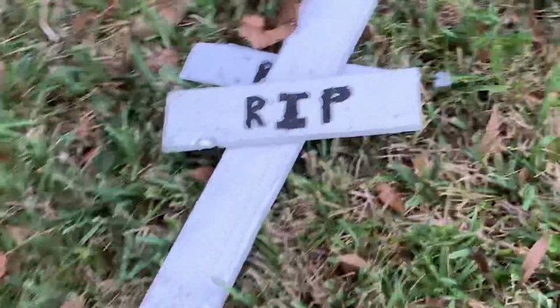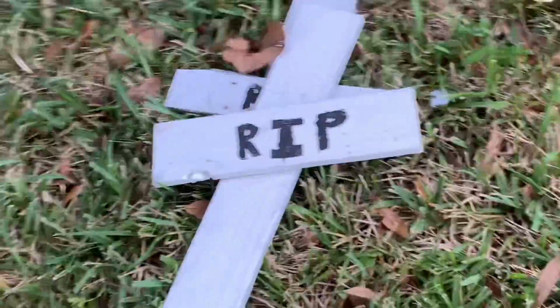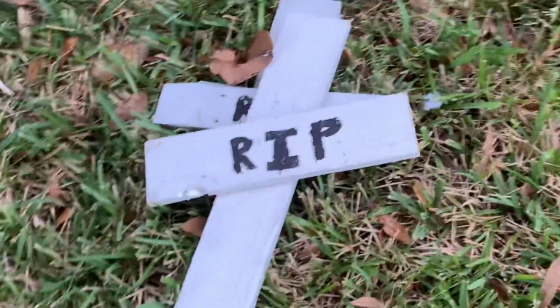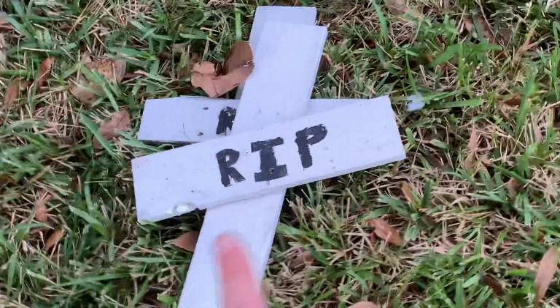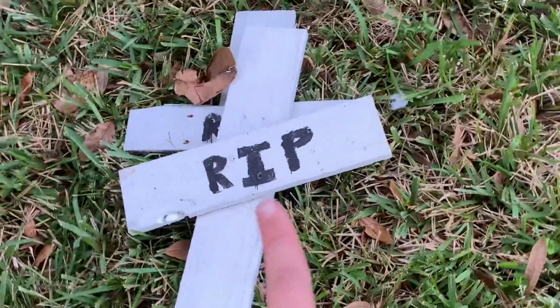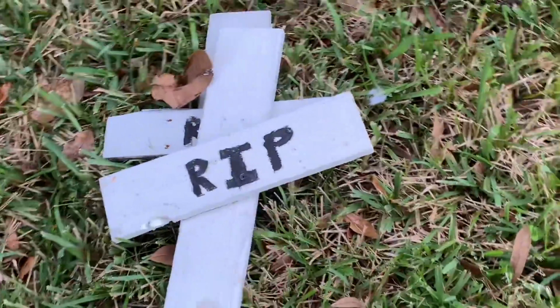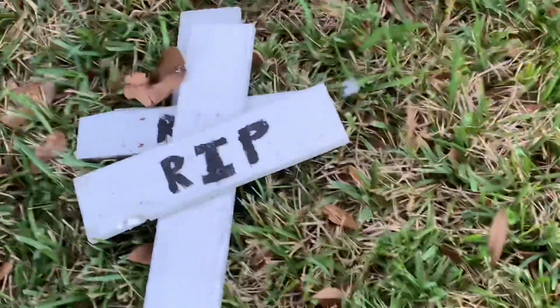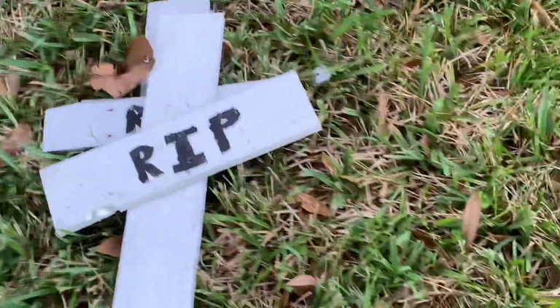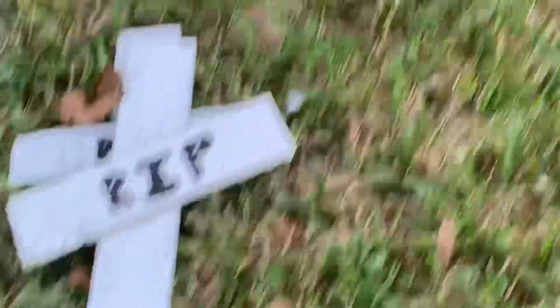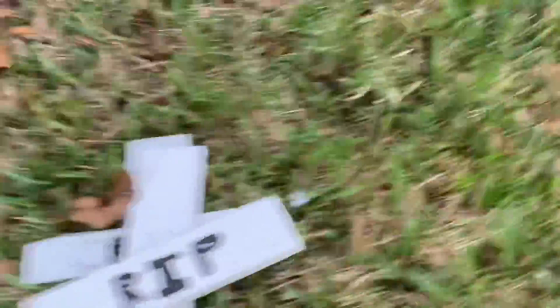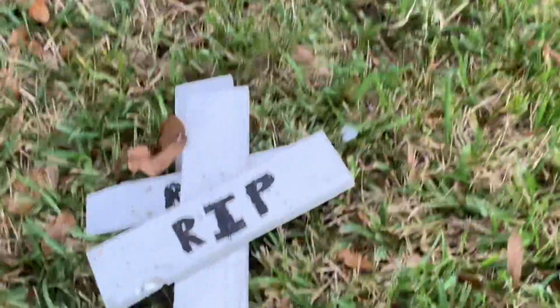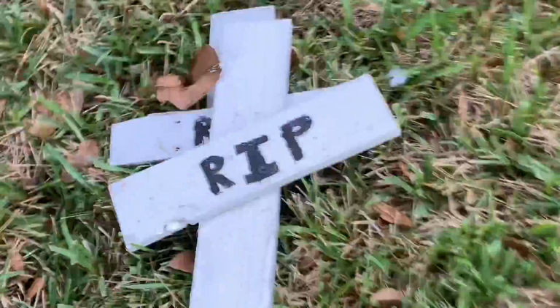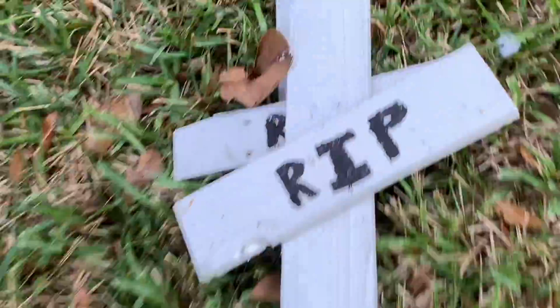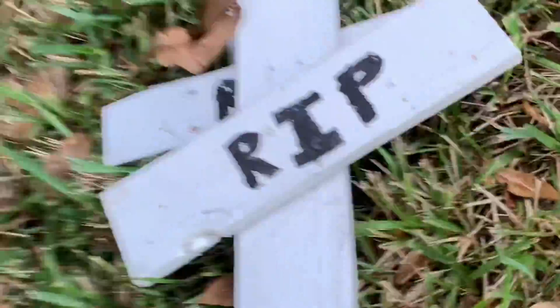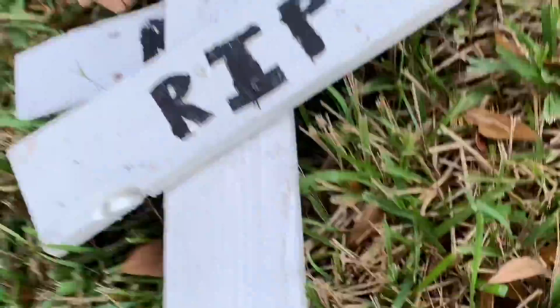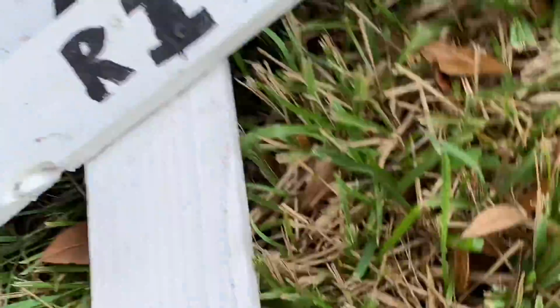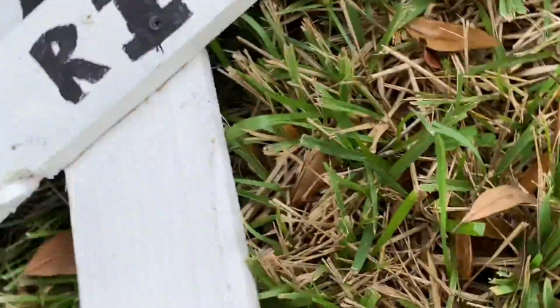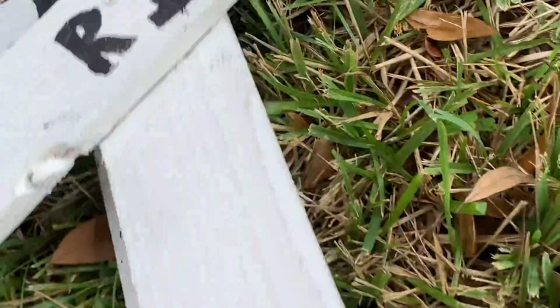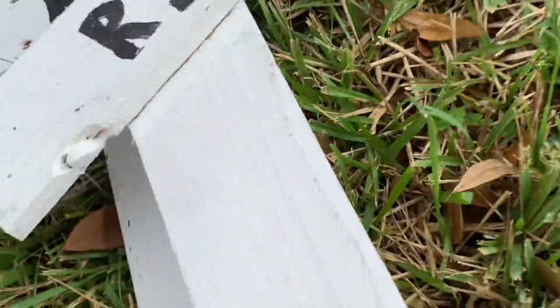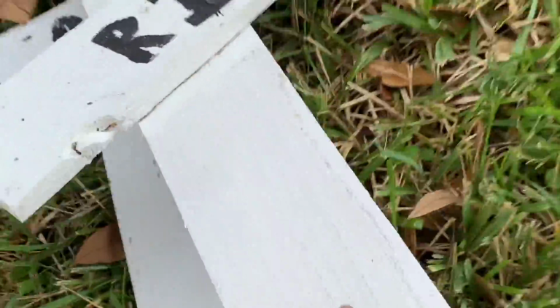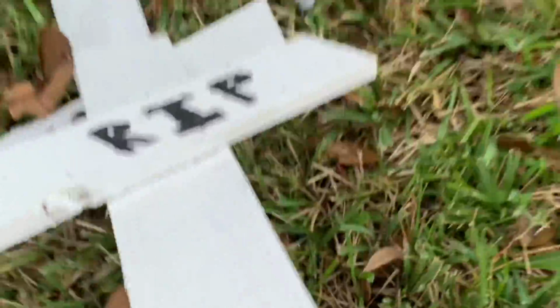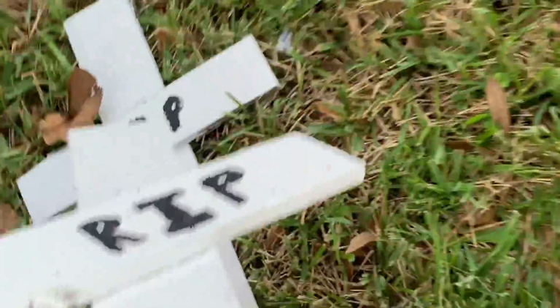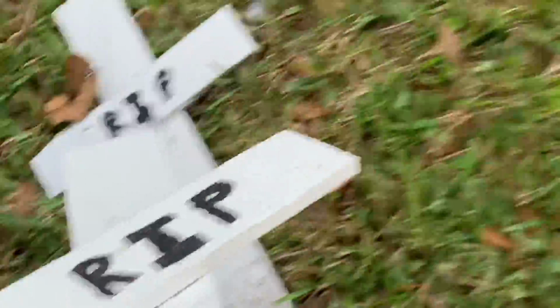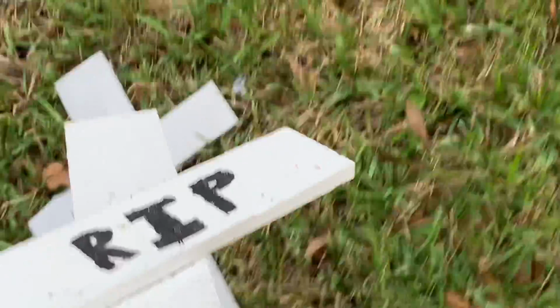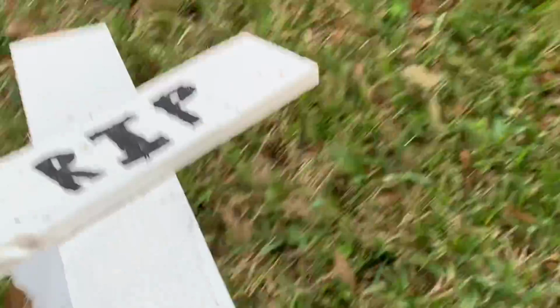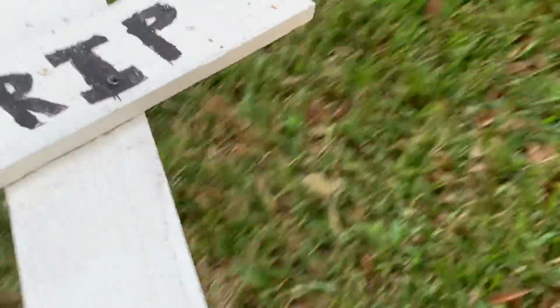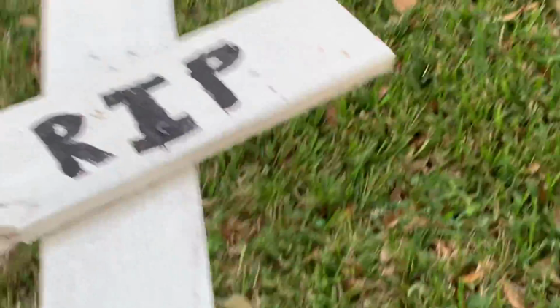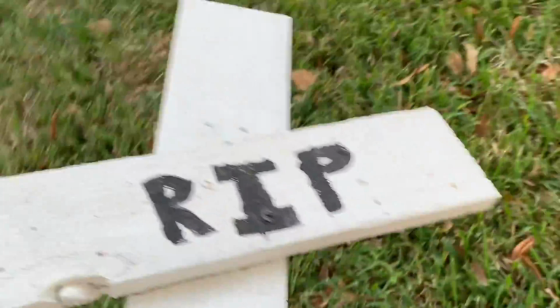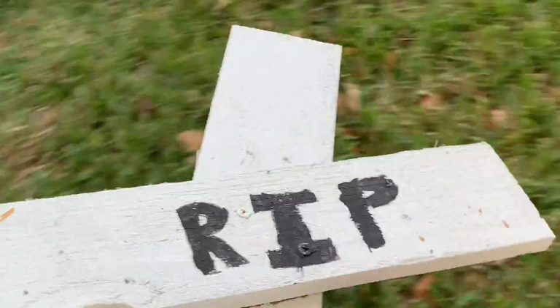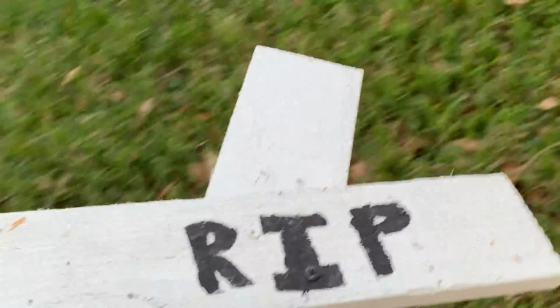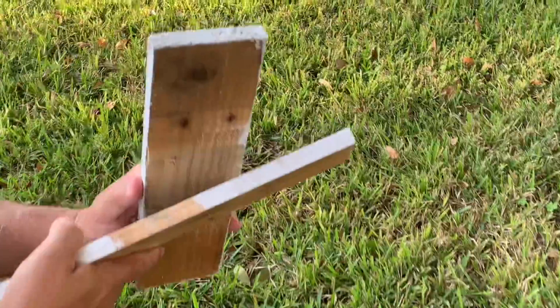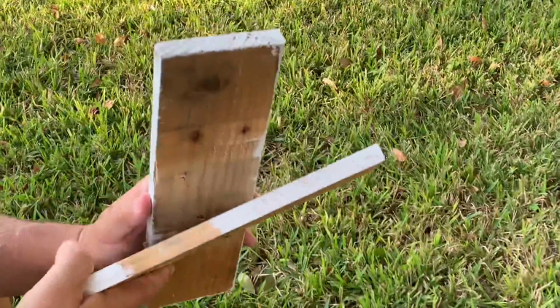Now I'm putting up these blurry rest in peace signs. Broken.